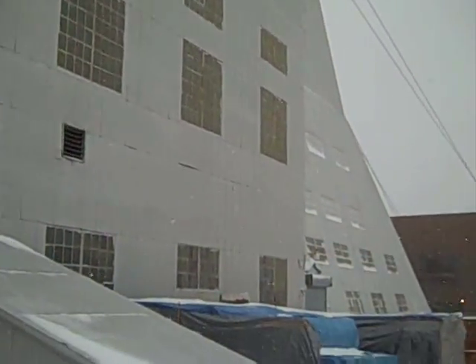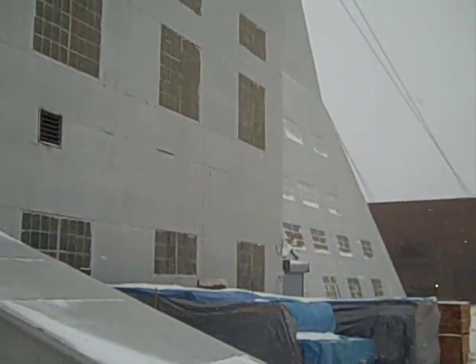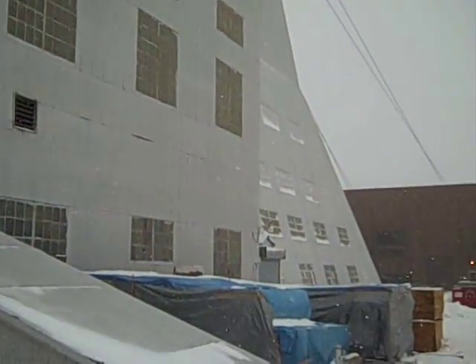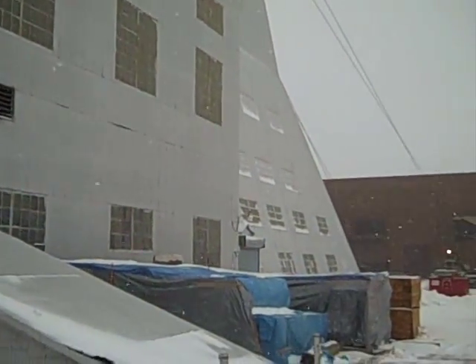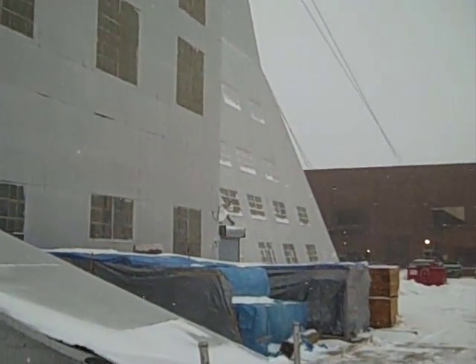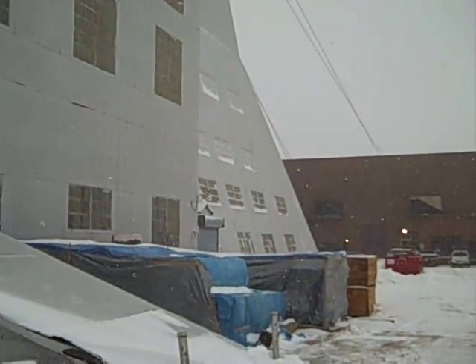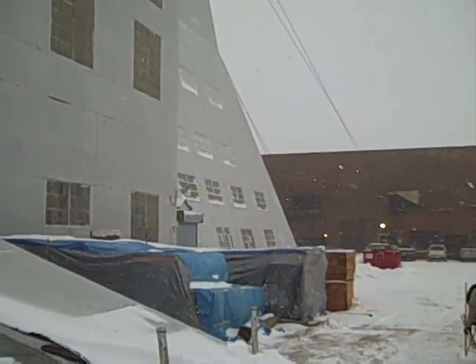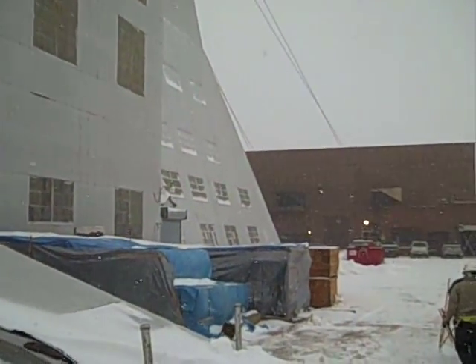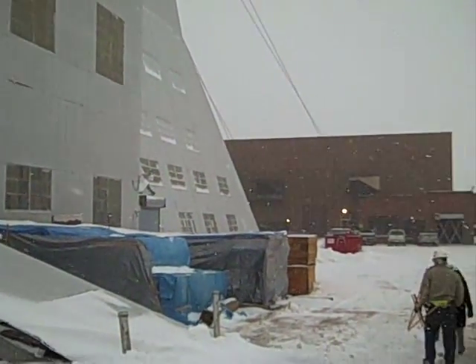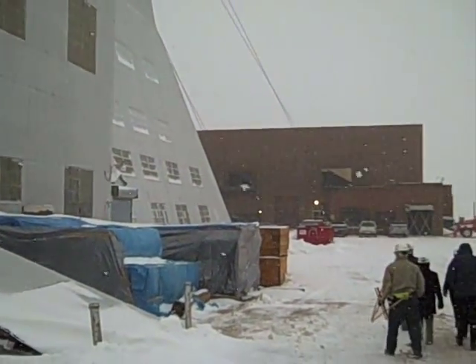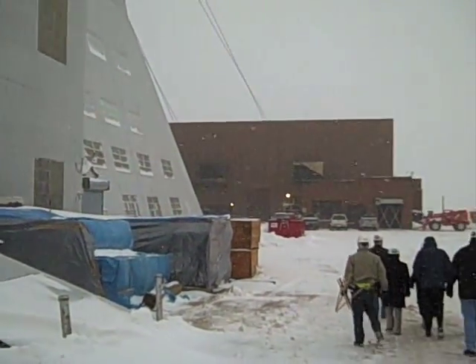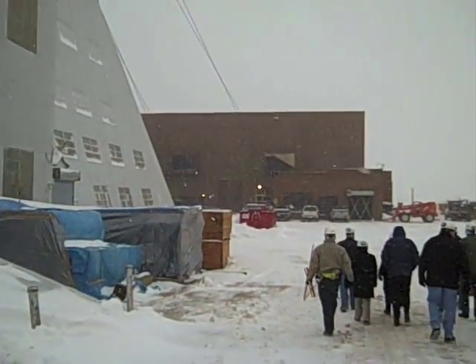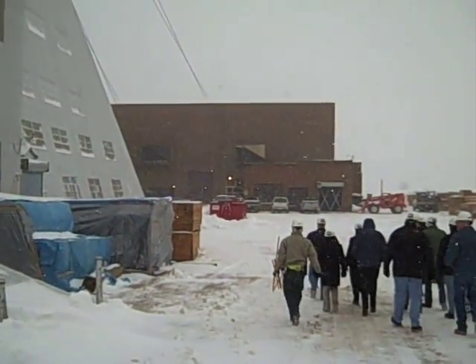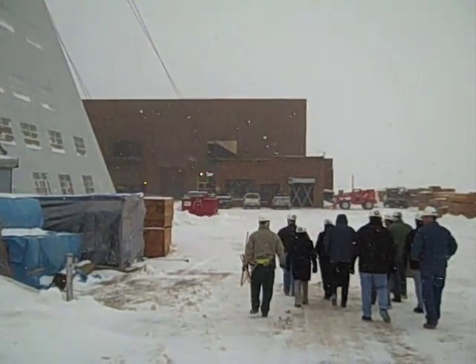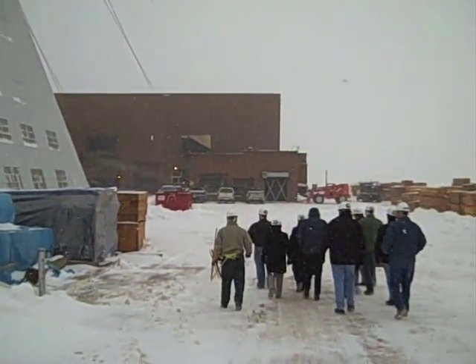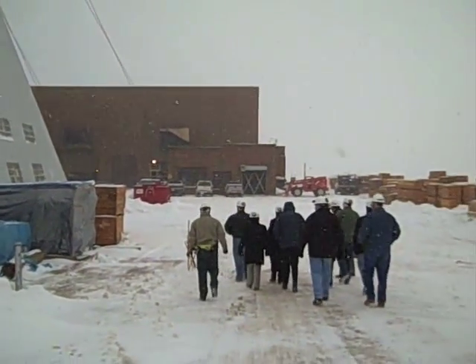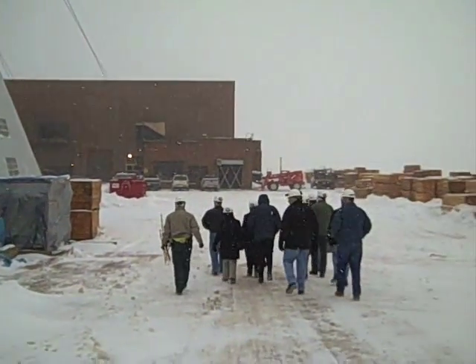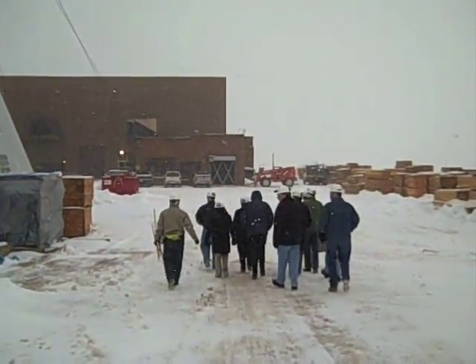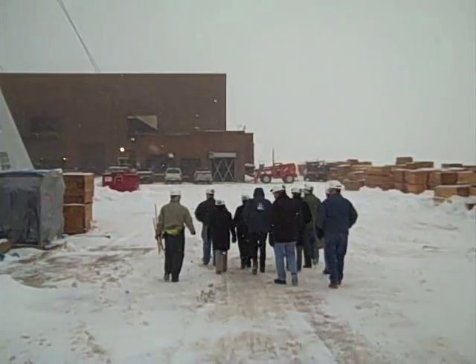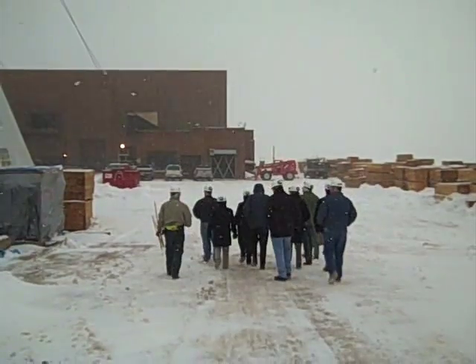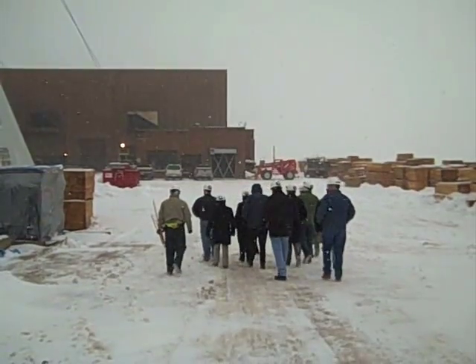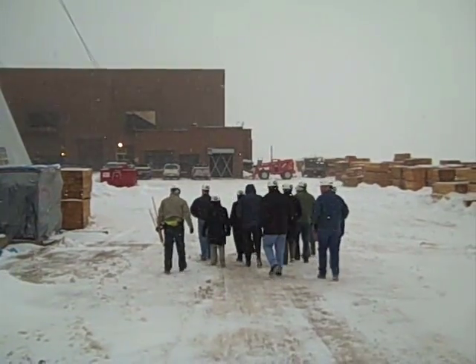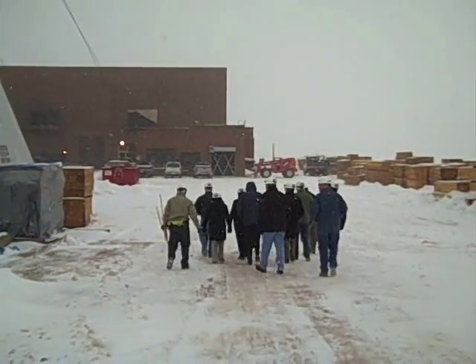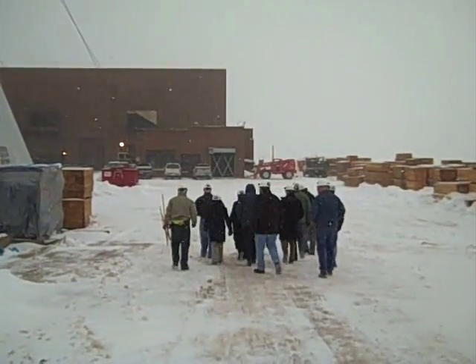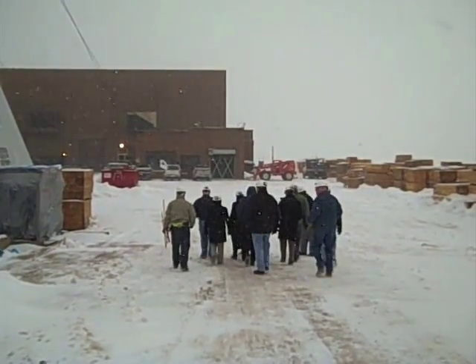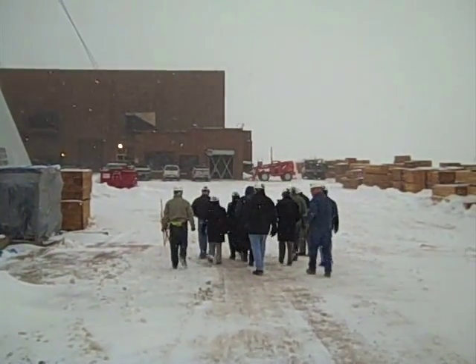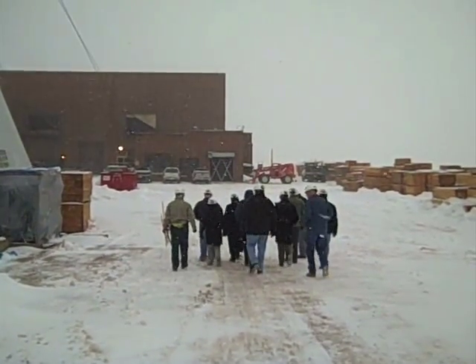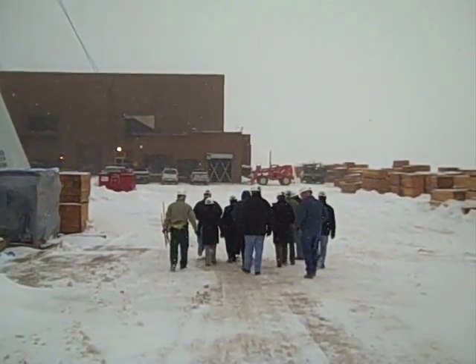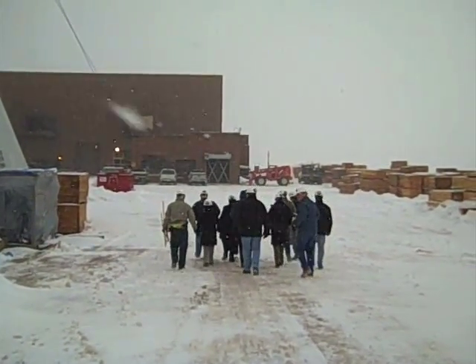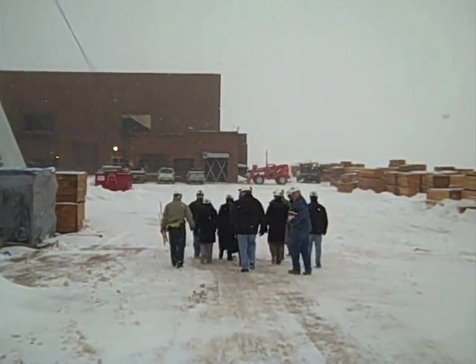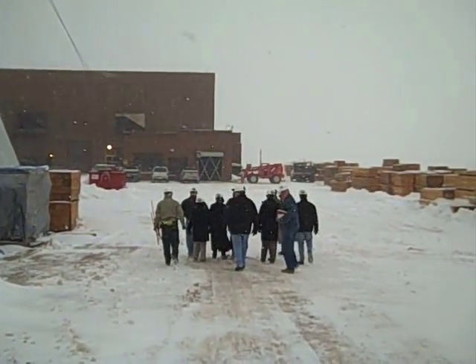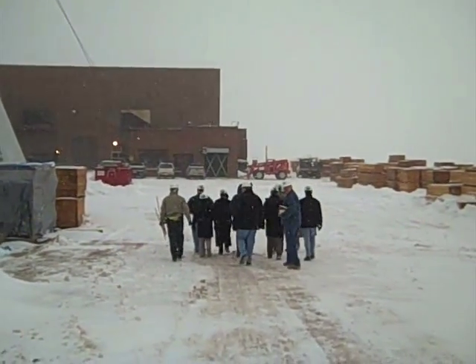We want to provide a high-speed personnel lift so you don't have to do all this twenty-people-in-the-cage sort of thing. It'll be, we hope, a push-button operation.